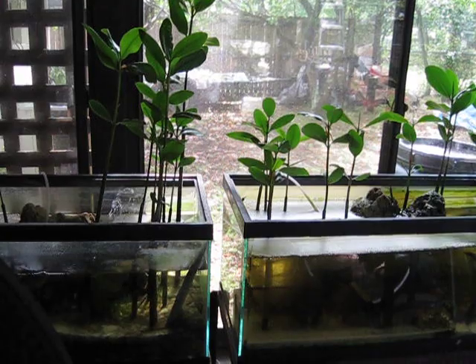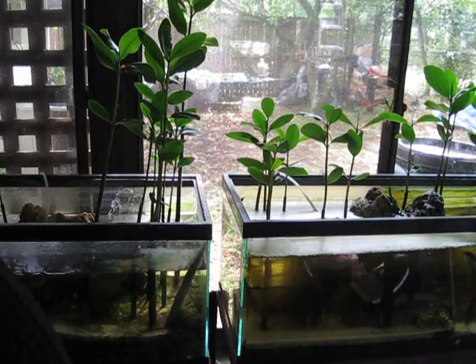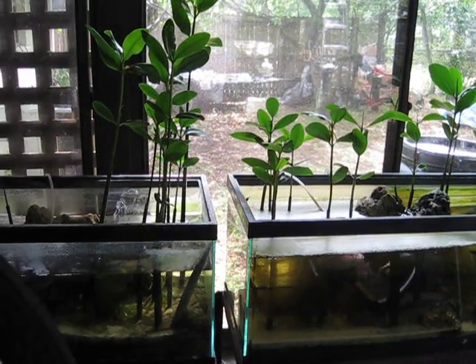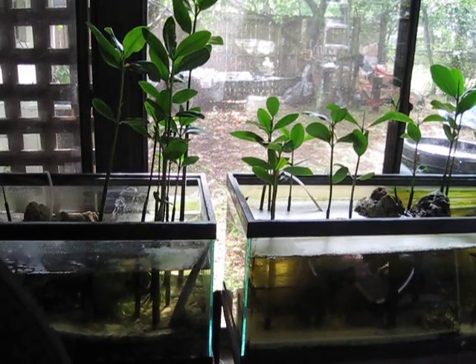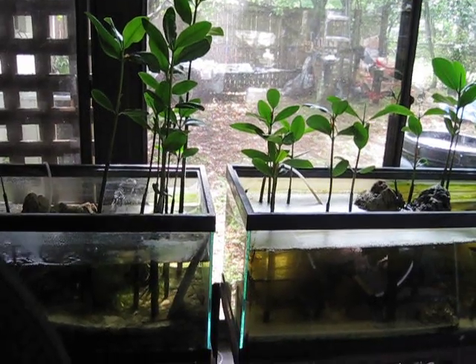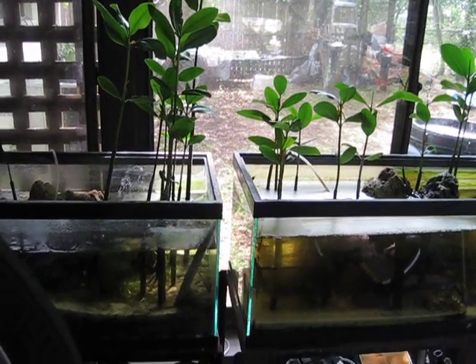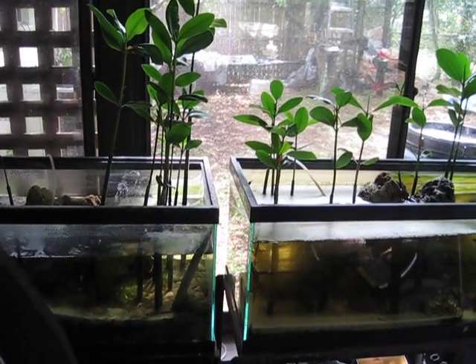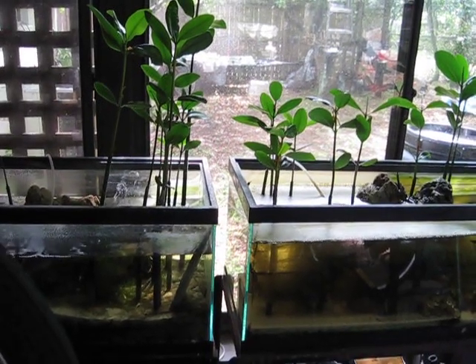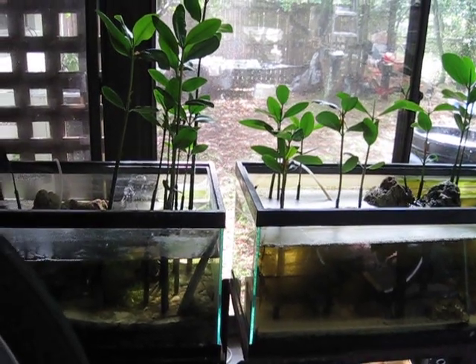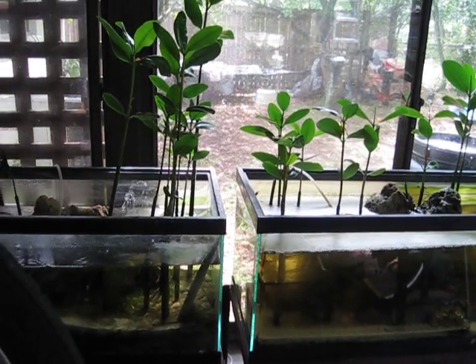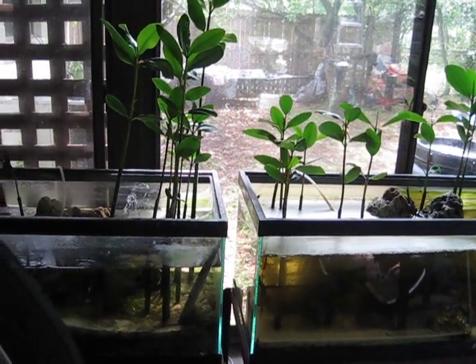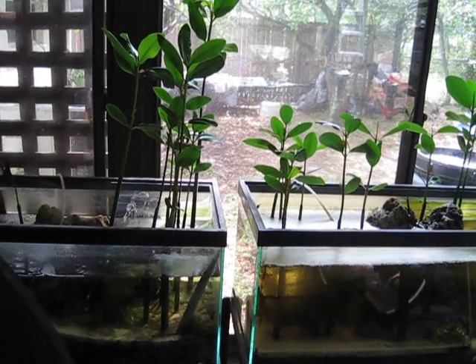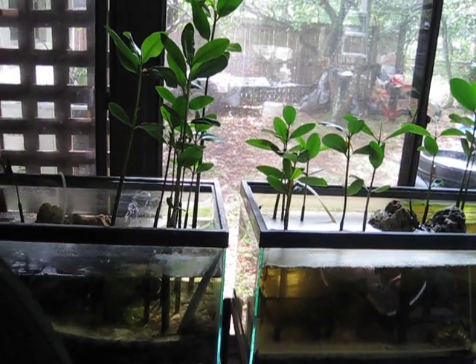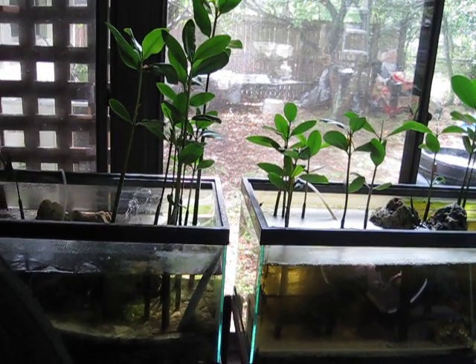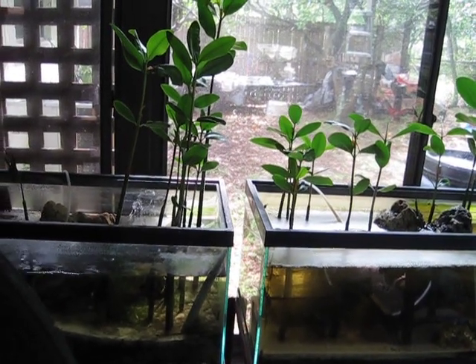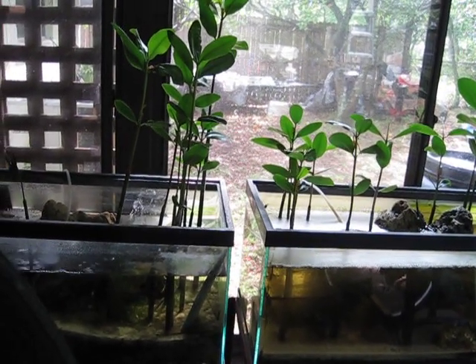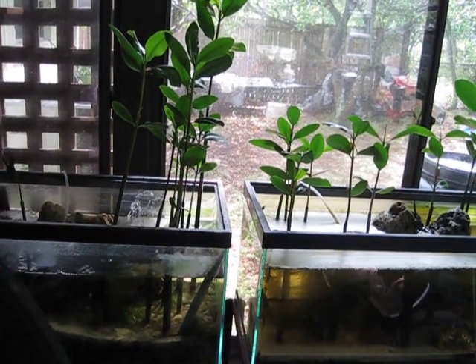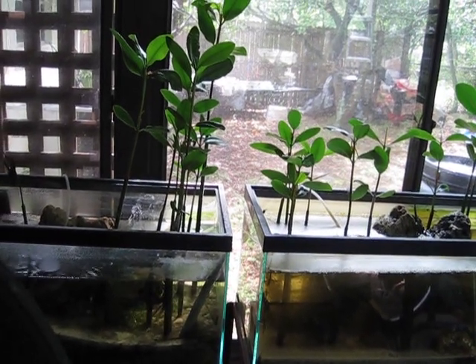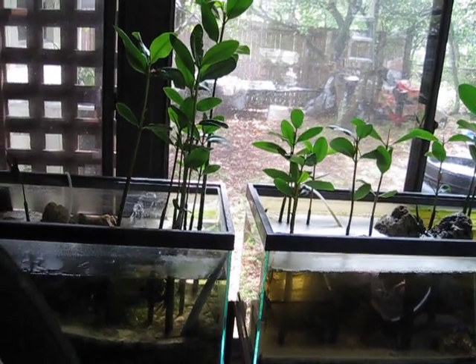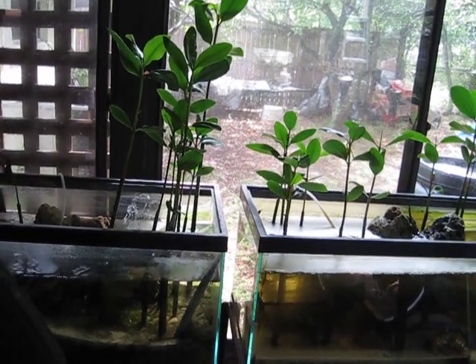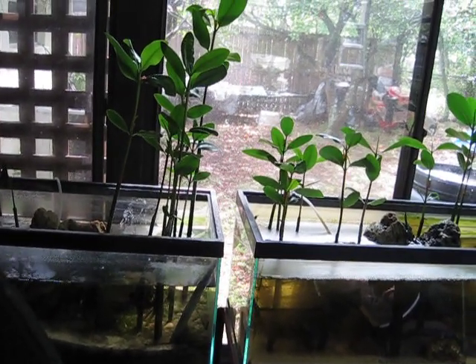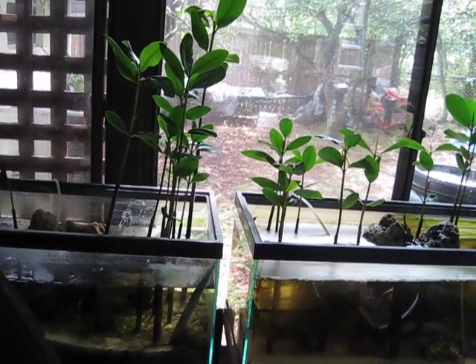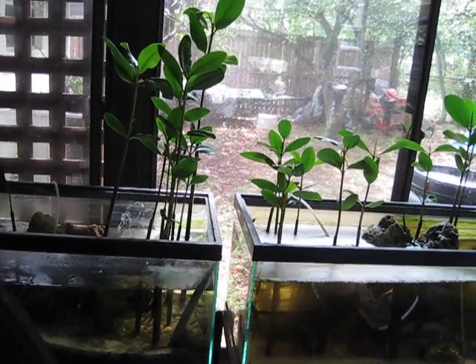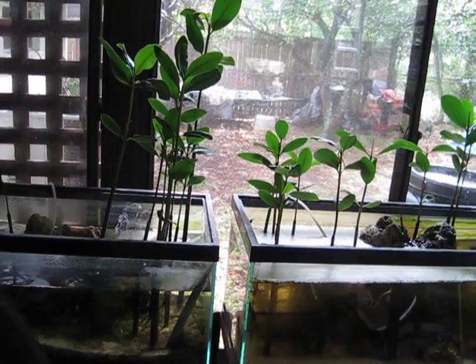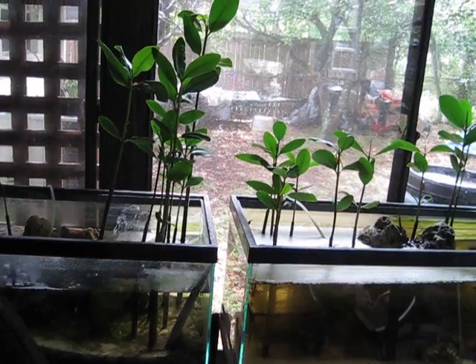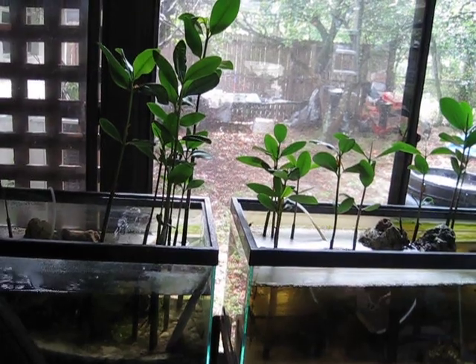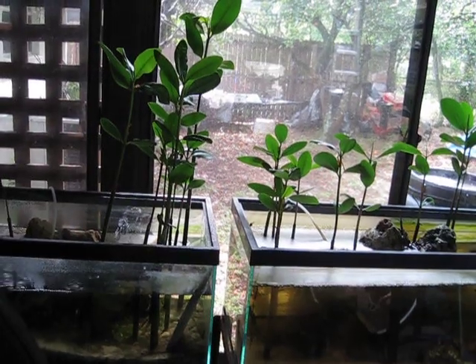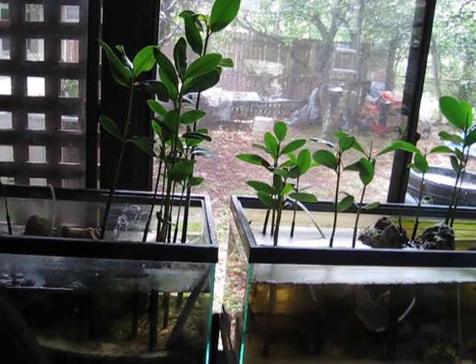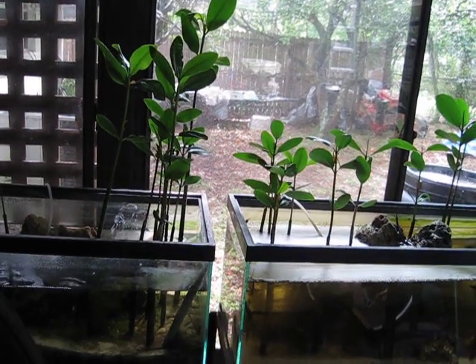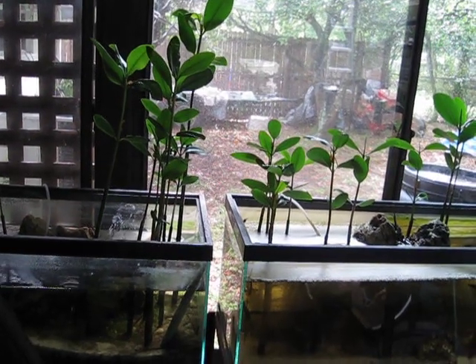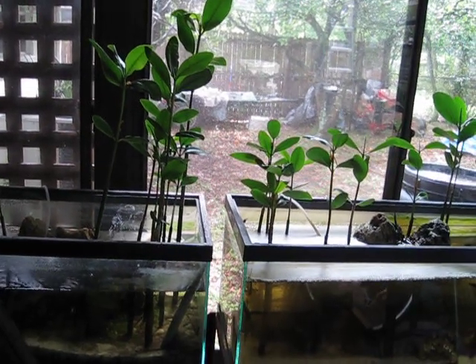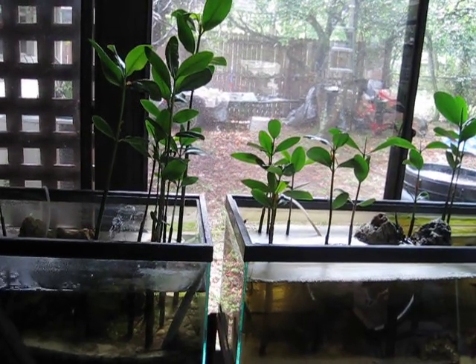Today I want to do a quick video on my experiment with mangroves. I just wanted to see which one would grow better in fresh or saltwater.